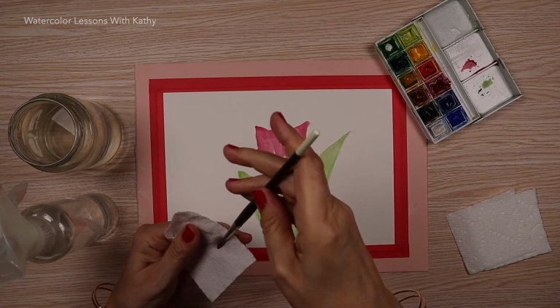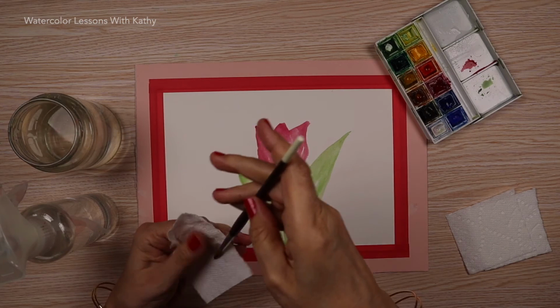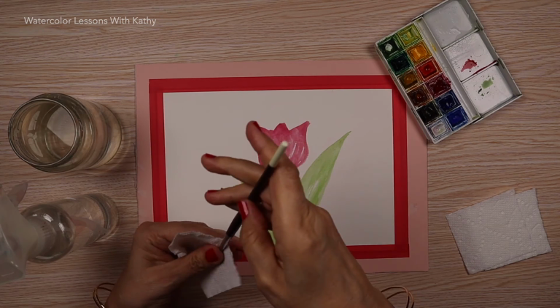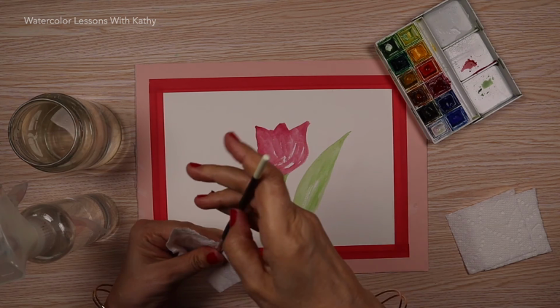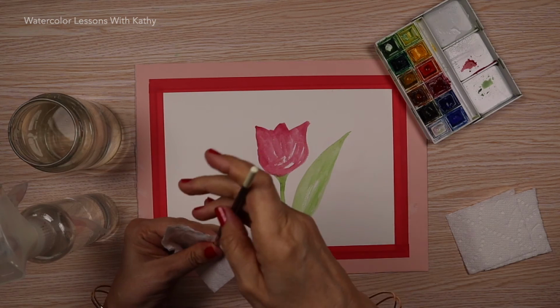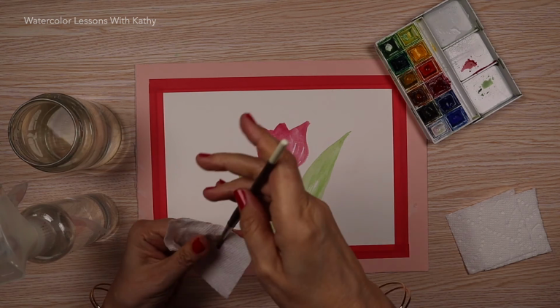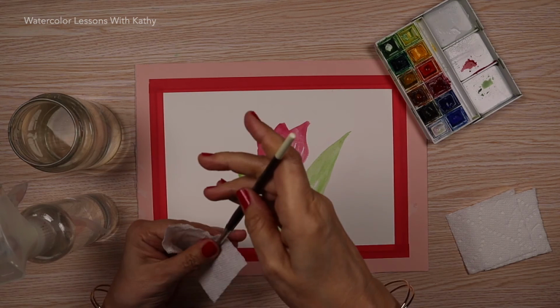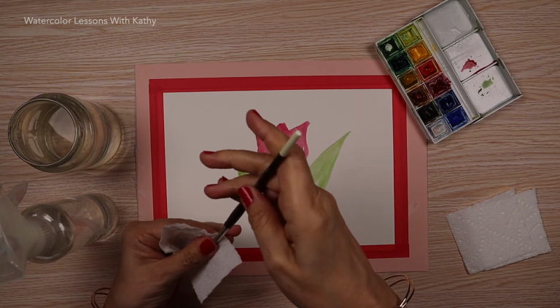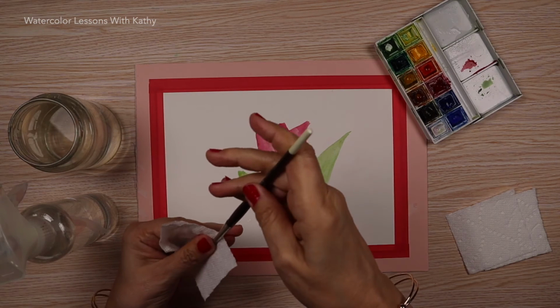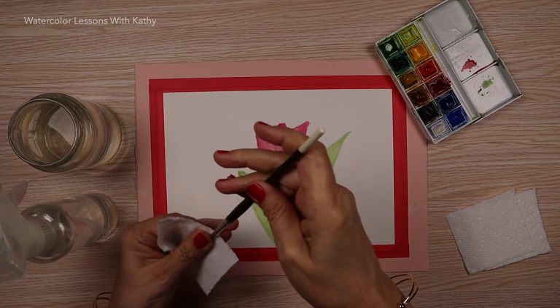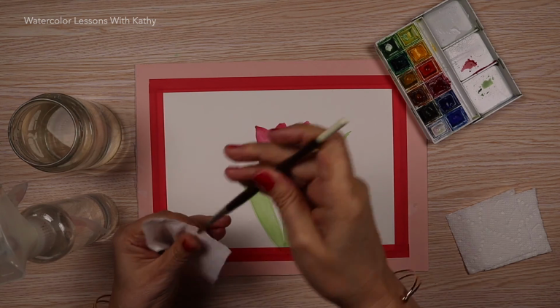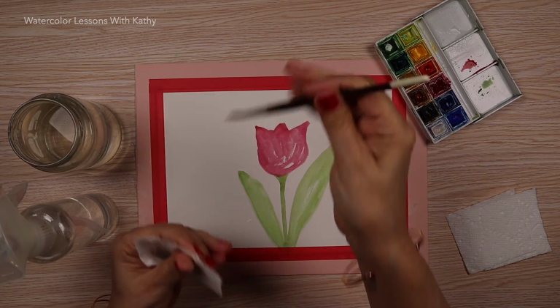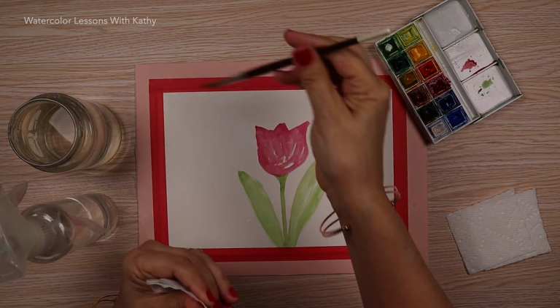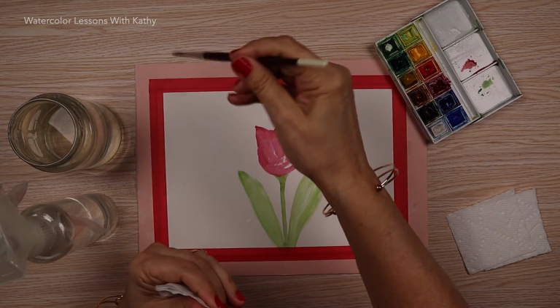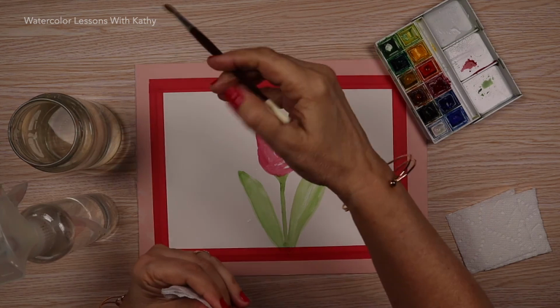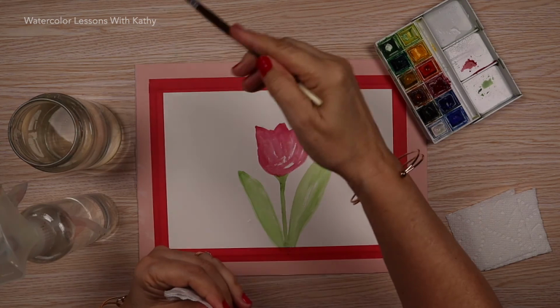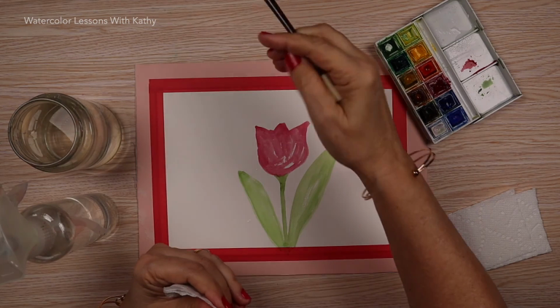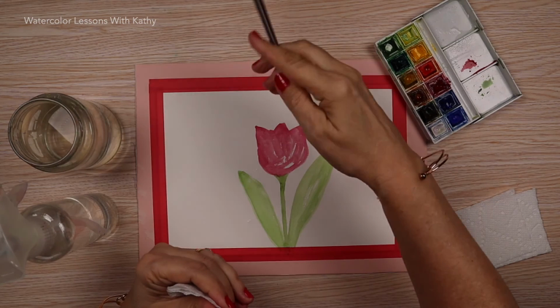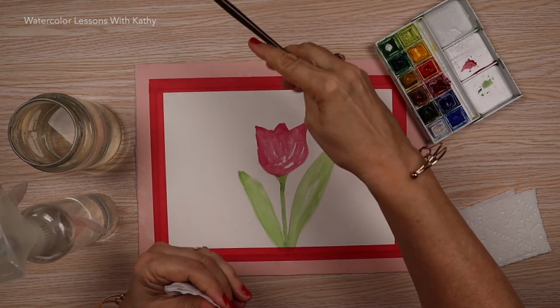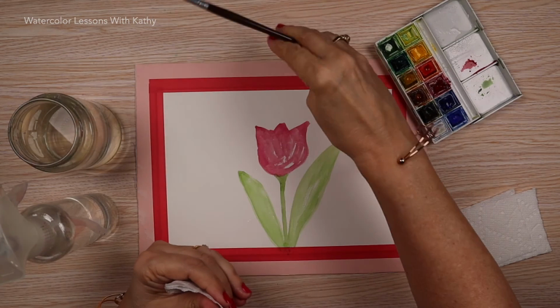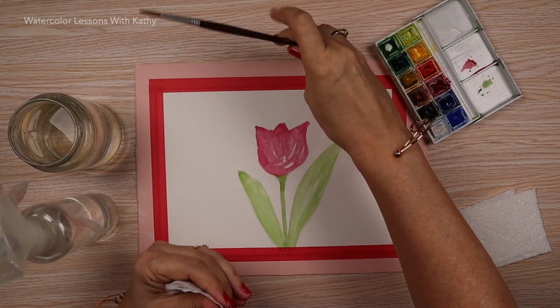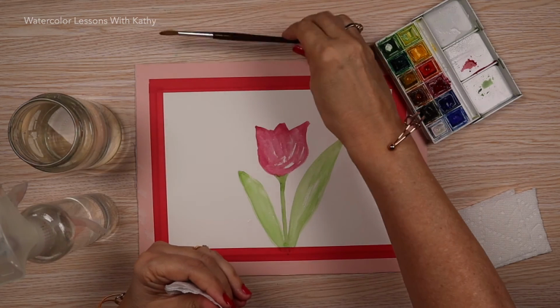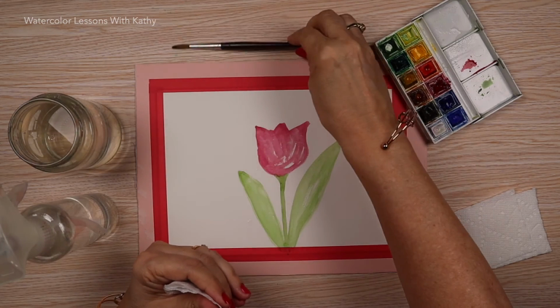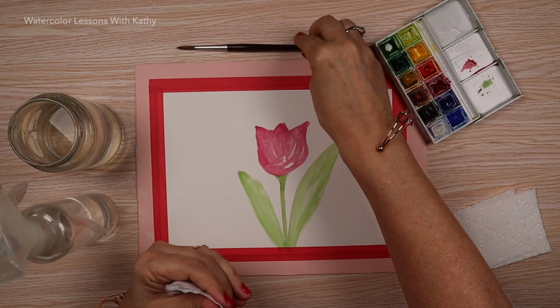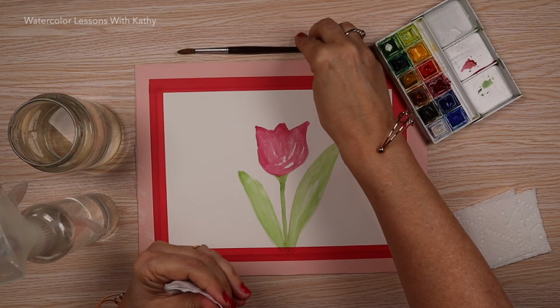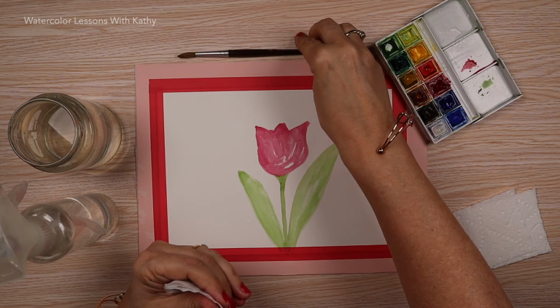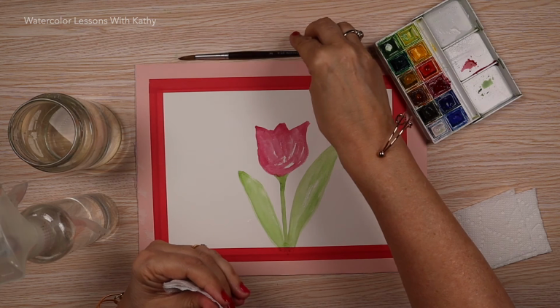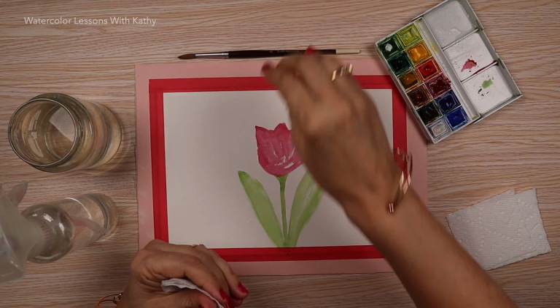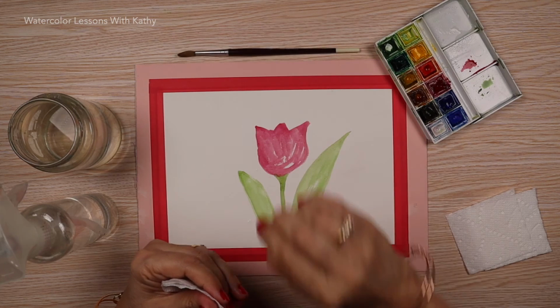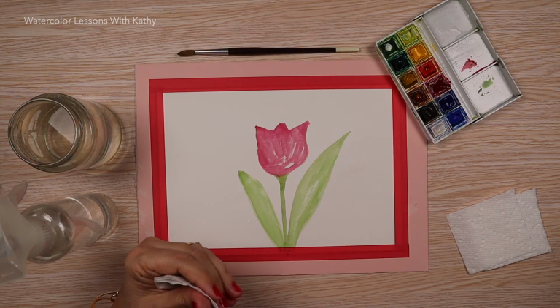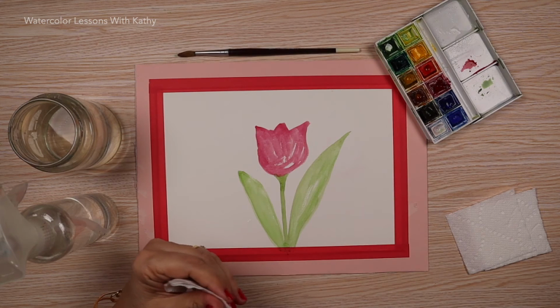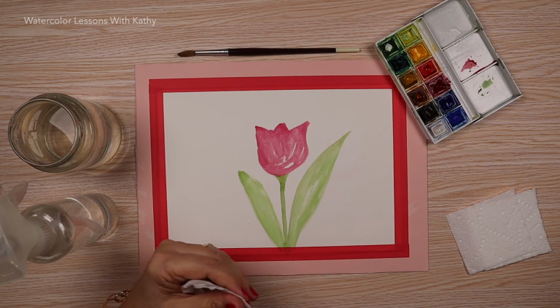When you're done painting, clean and dry your brush, leaving it ready for your next creation.